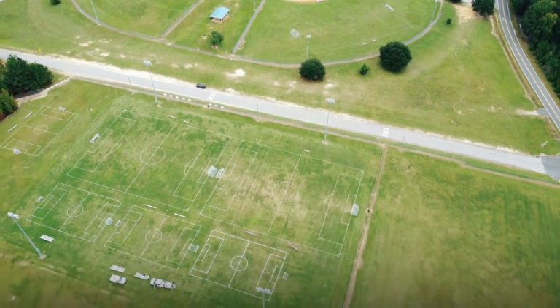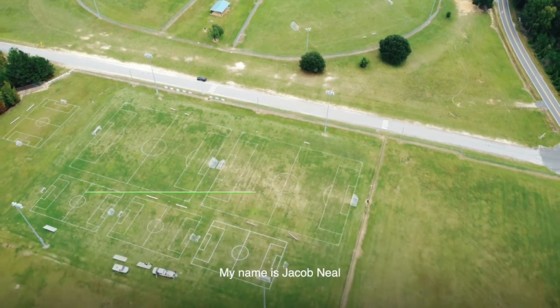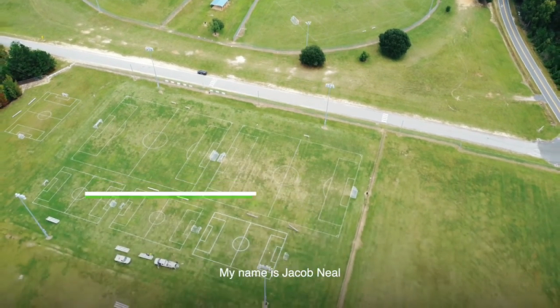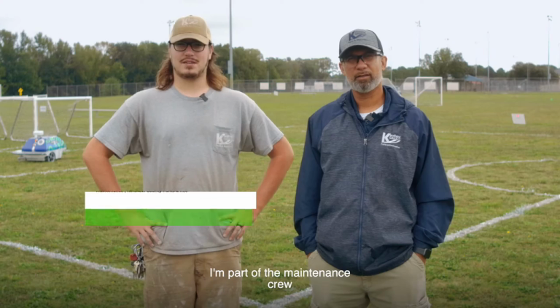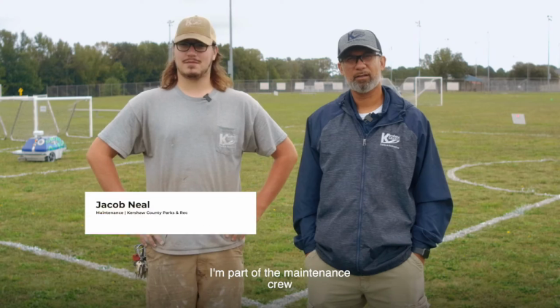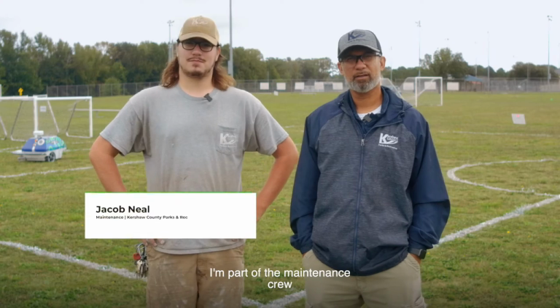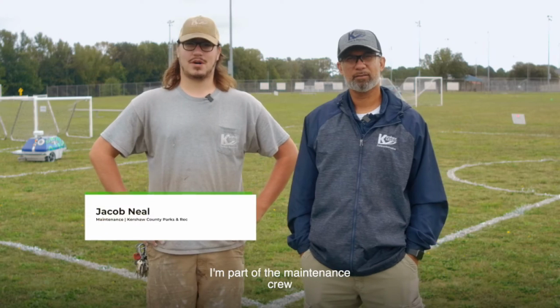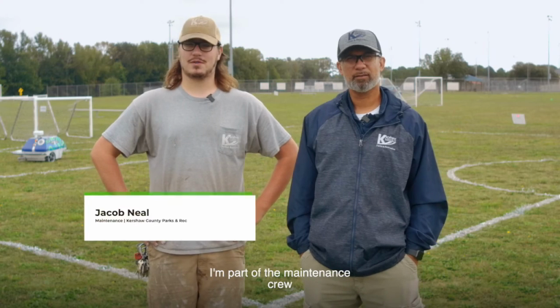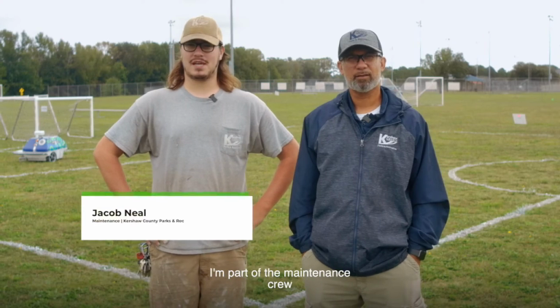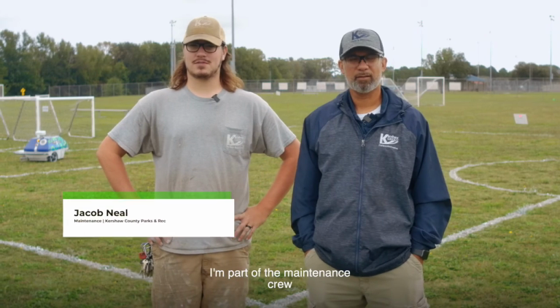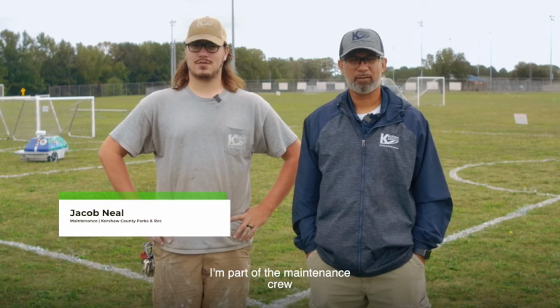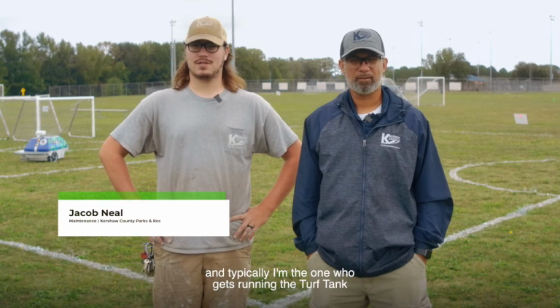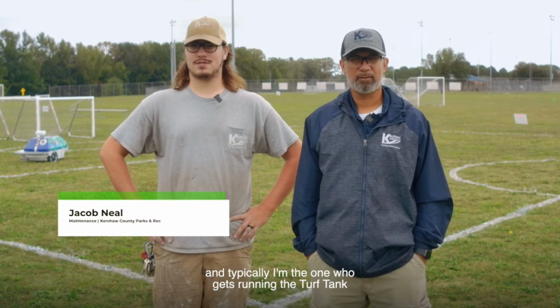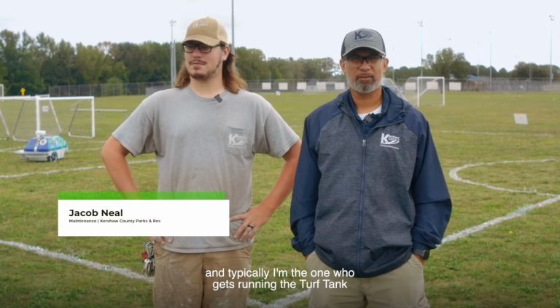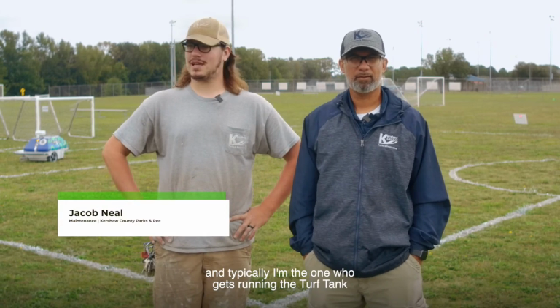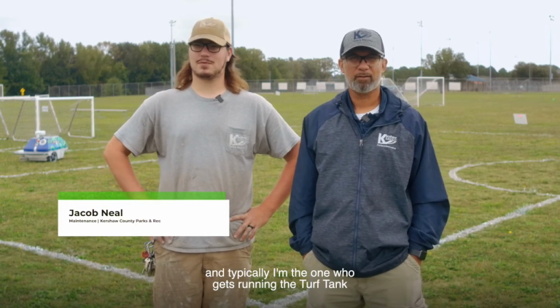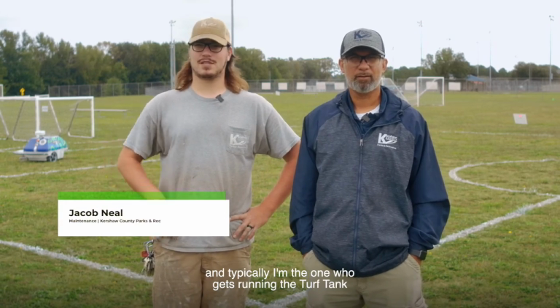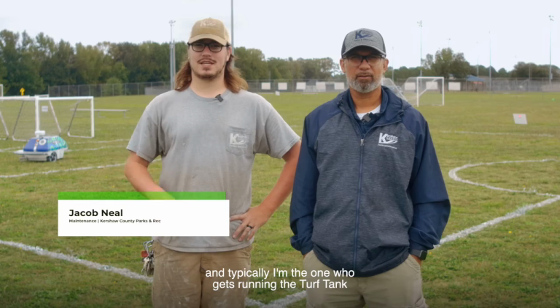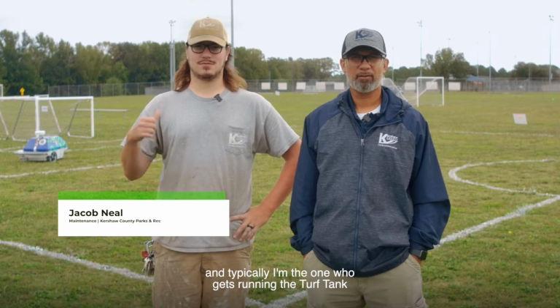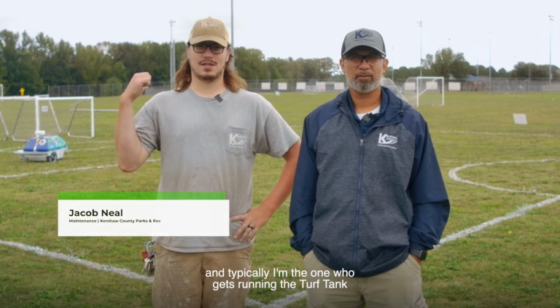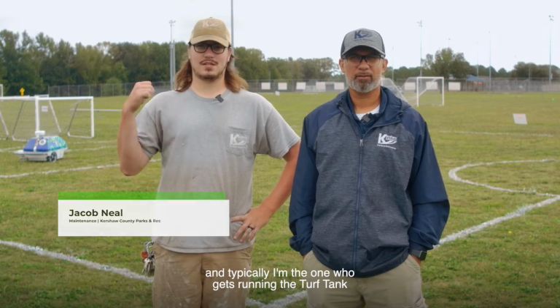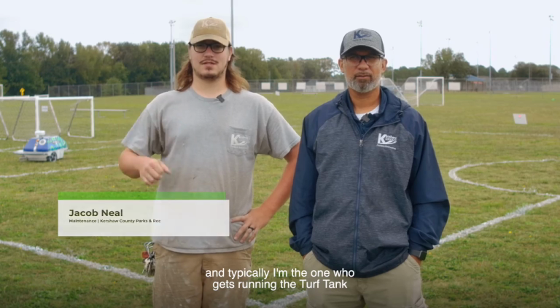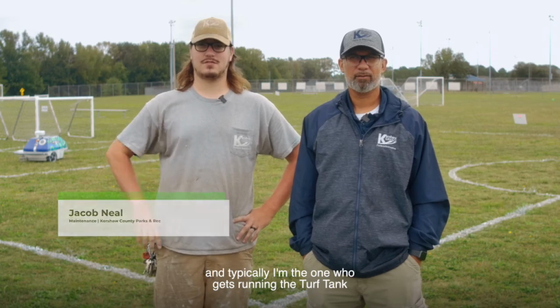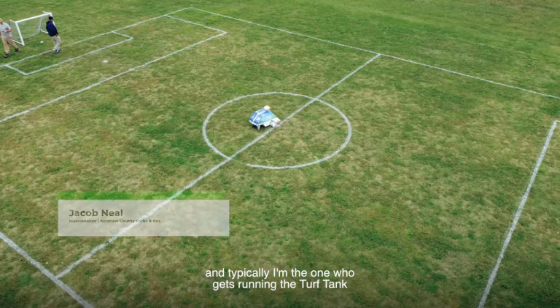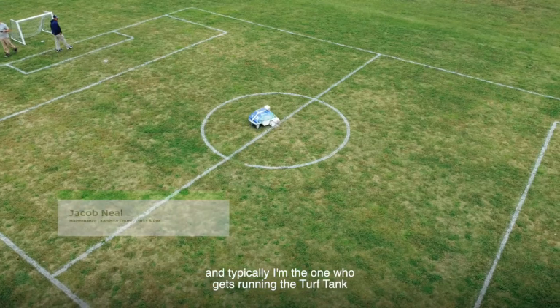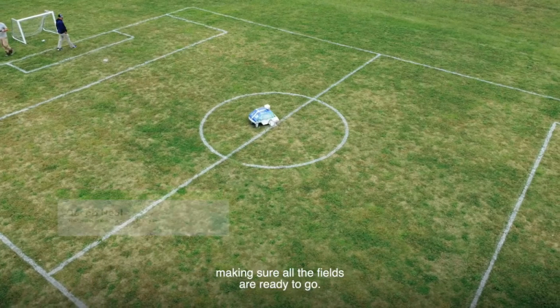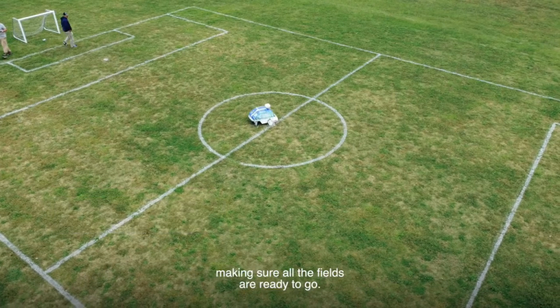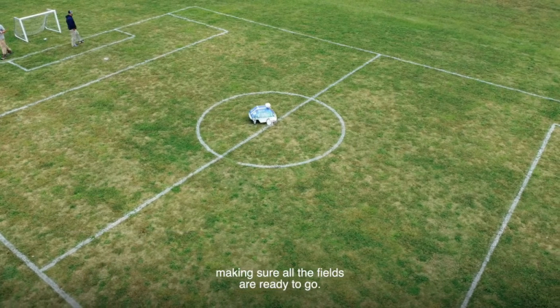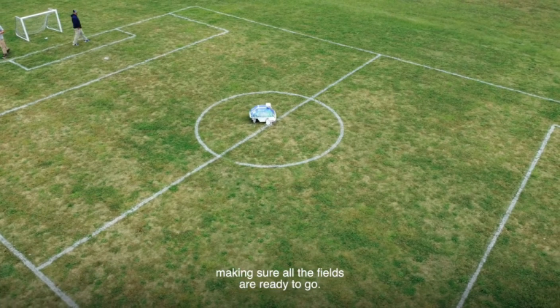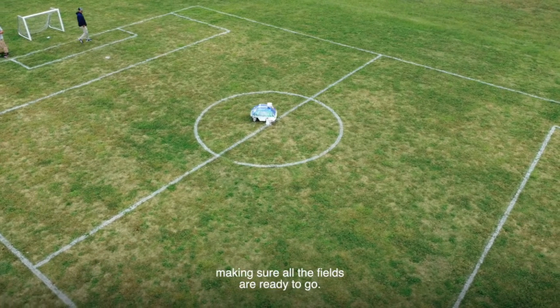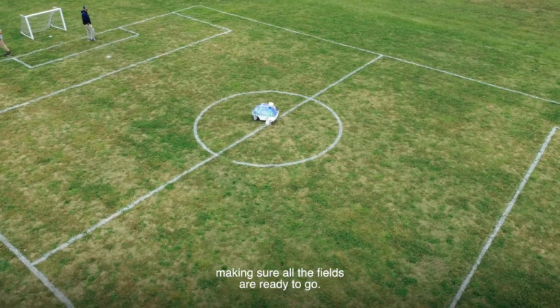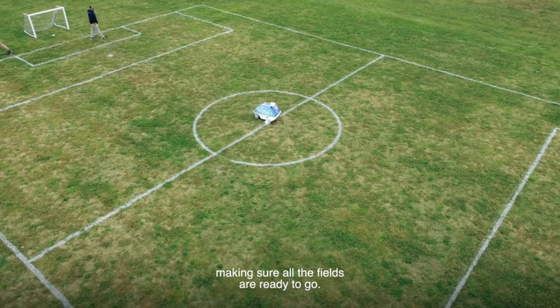My name is Jacob Neal. I'm part of the maintenance crew and typically I'm the one that gets running the turf tank, making sure all the fields are ready to go.